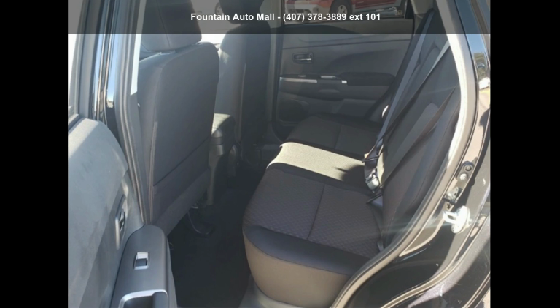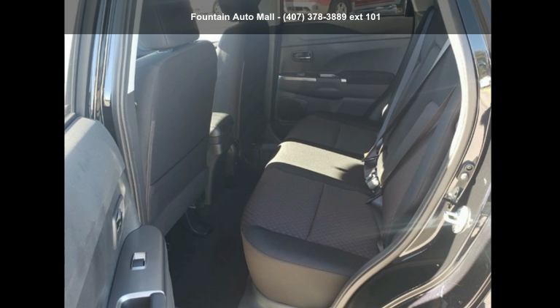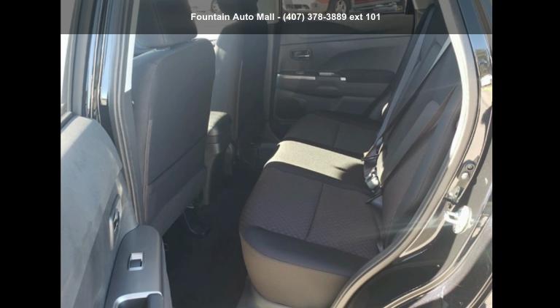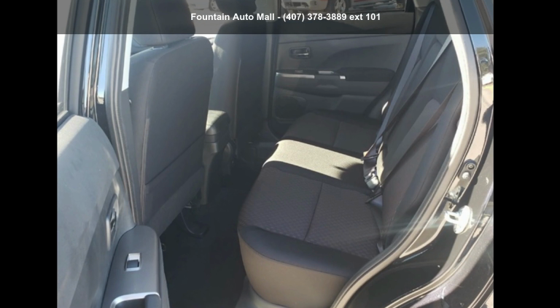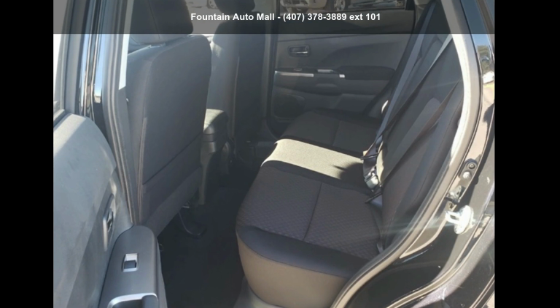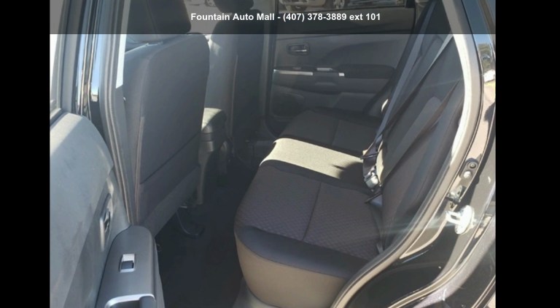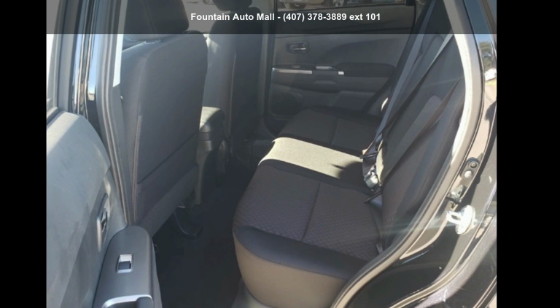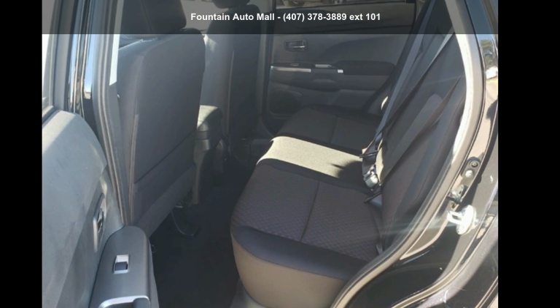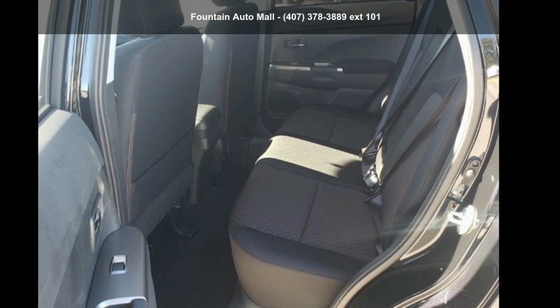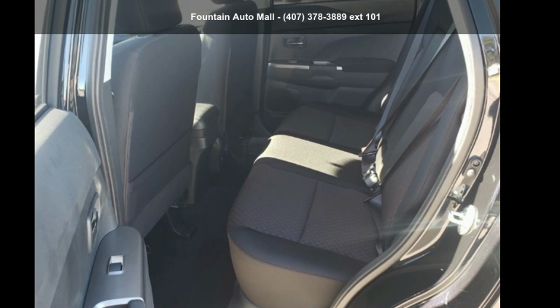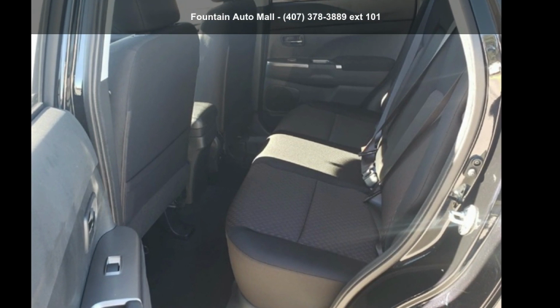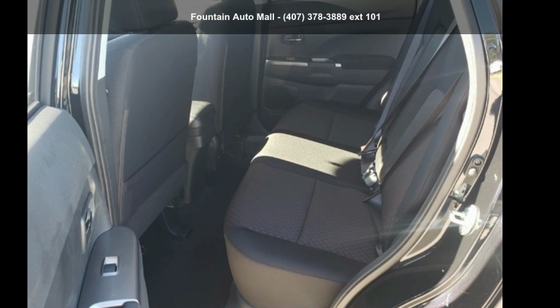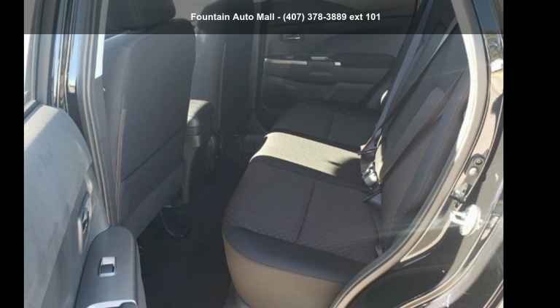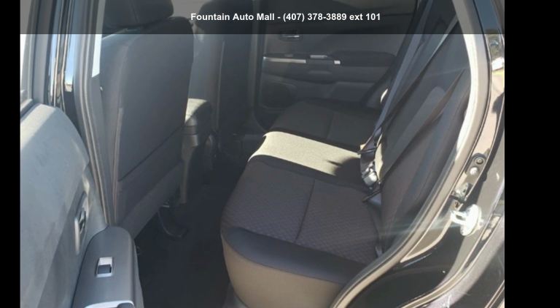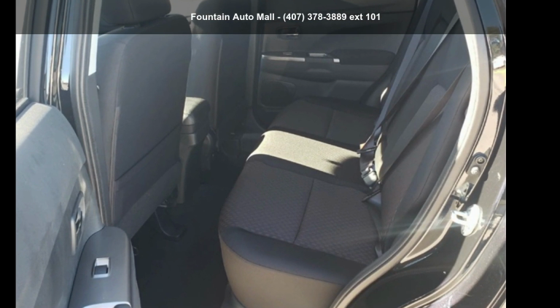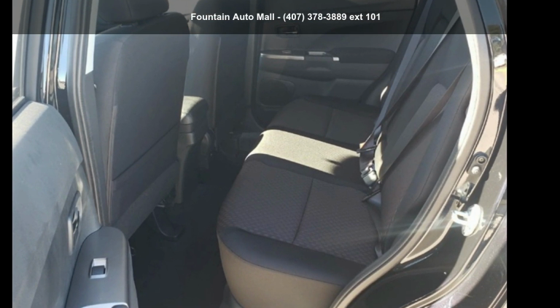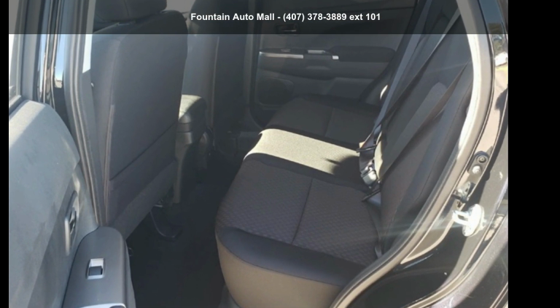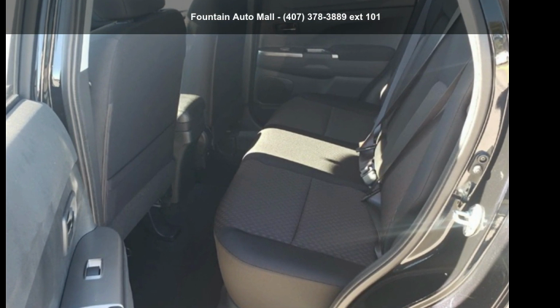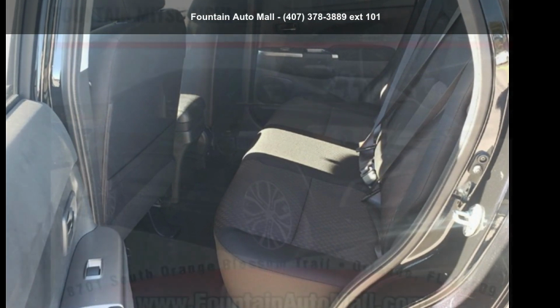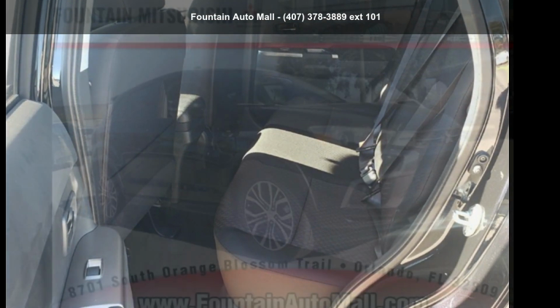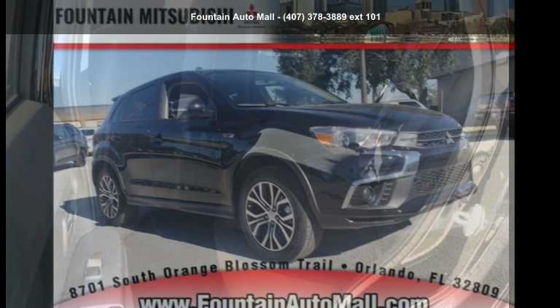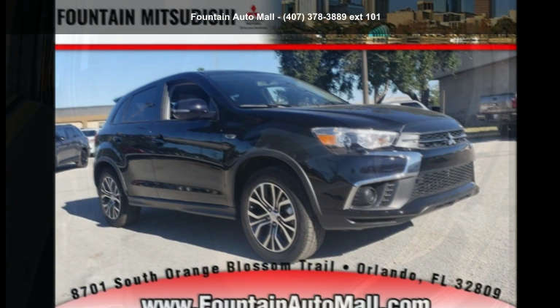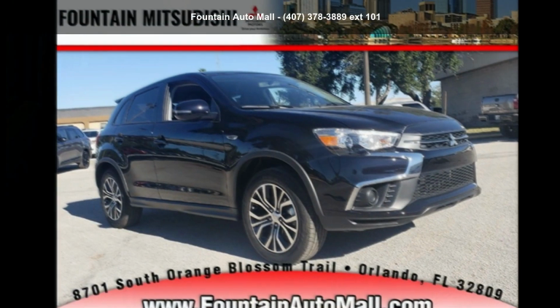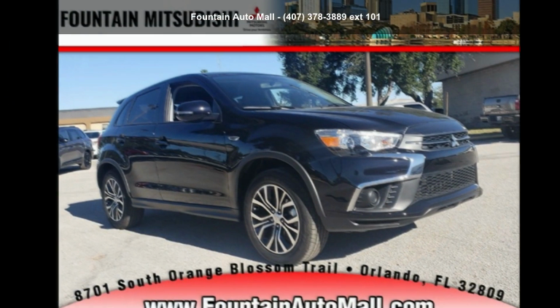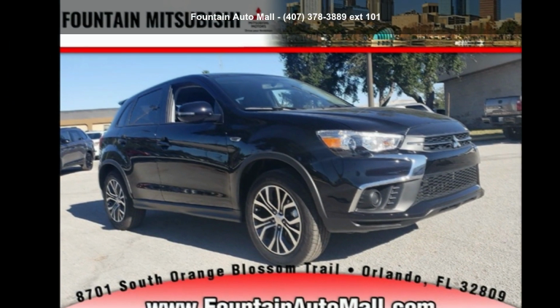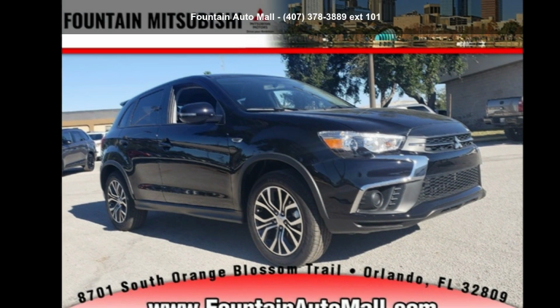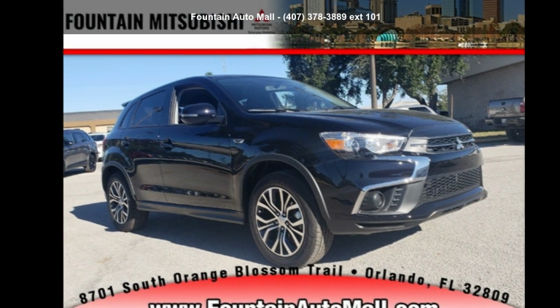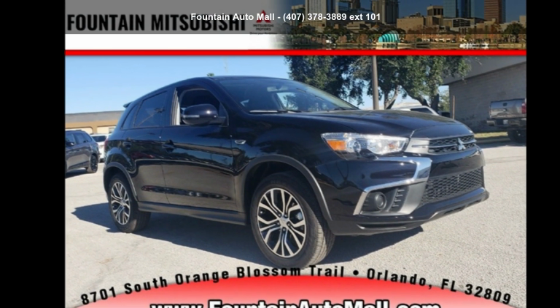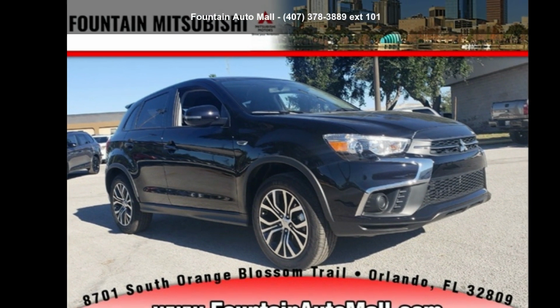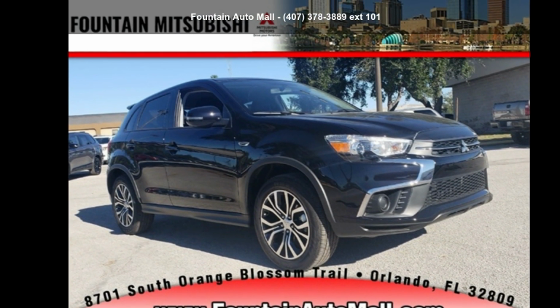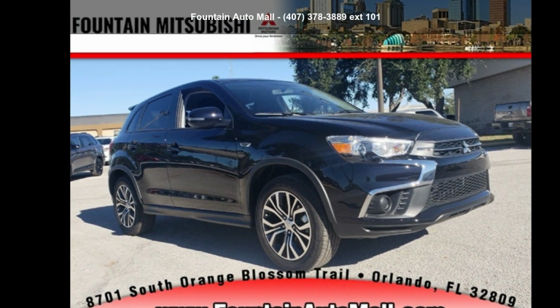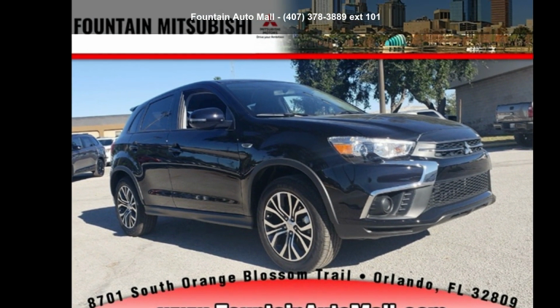Check out this Mitsubishi 2019 Outlander Sport ES. This may be the set of wheels you've been looking for.